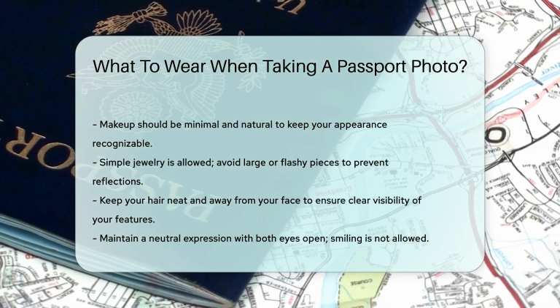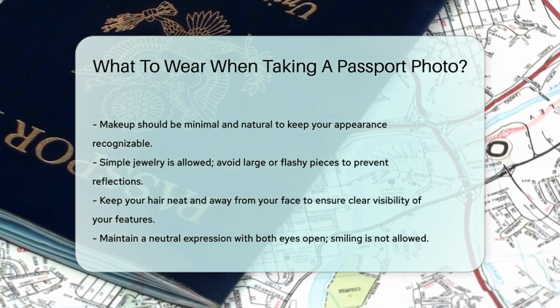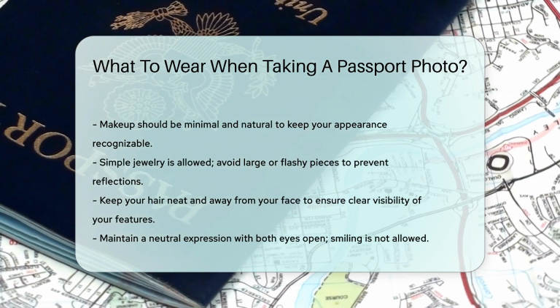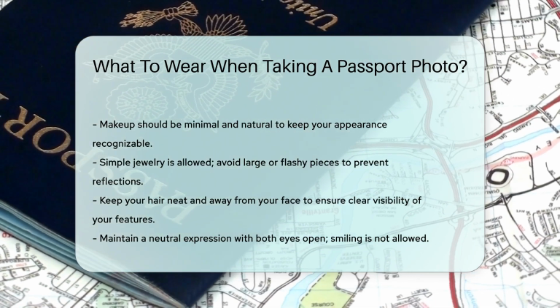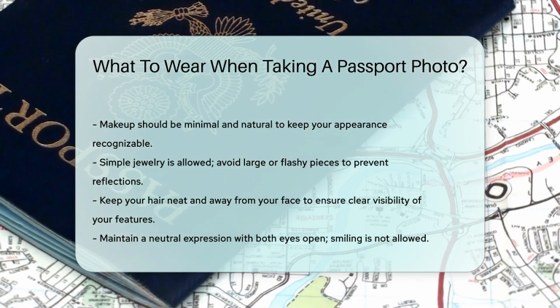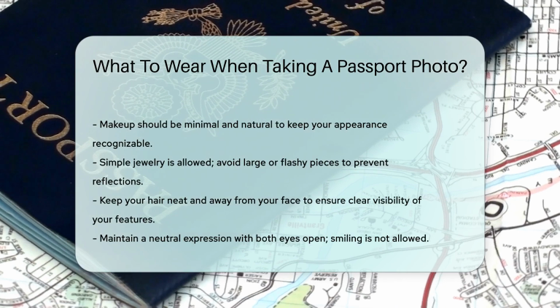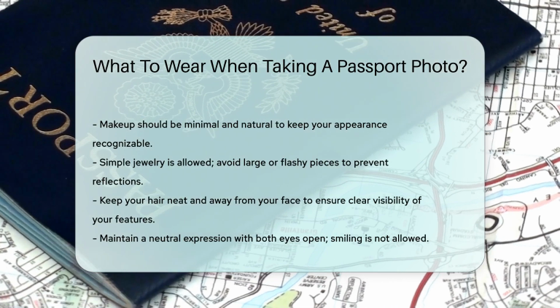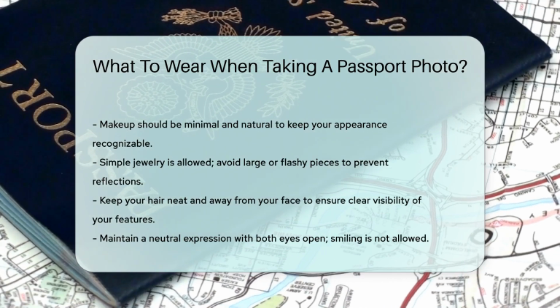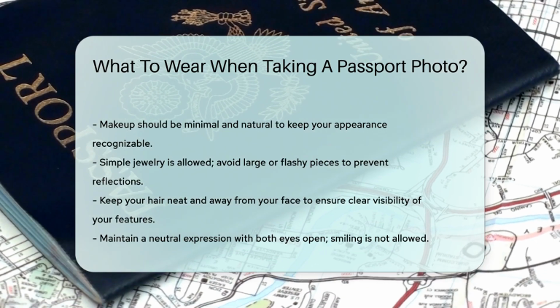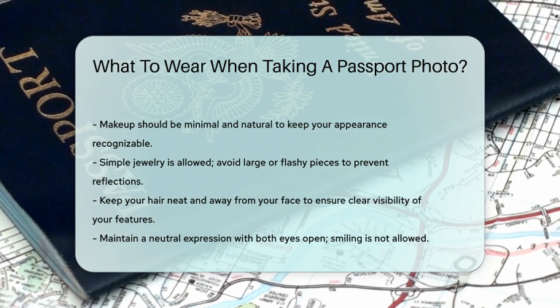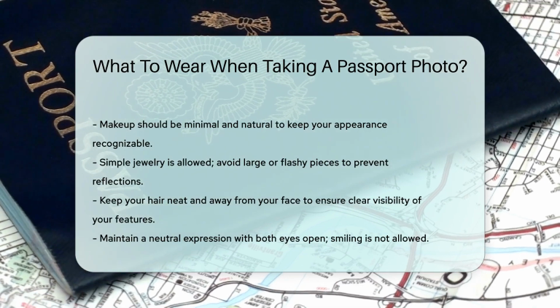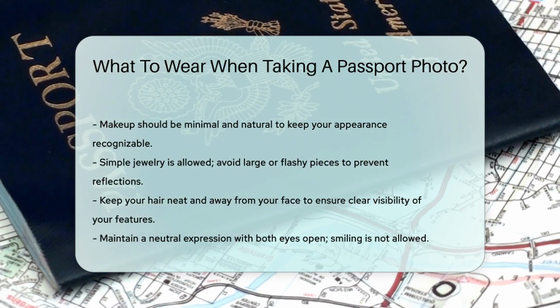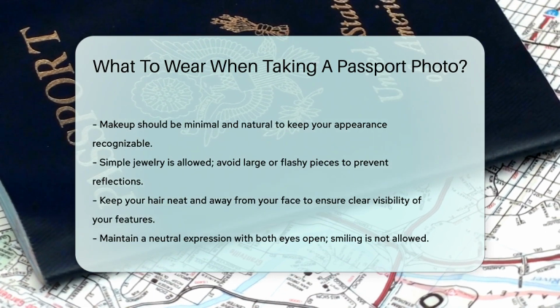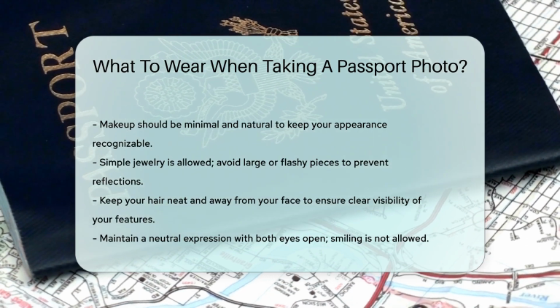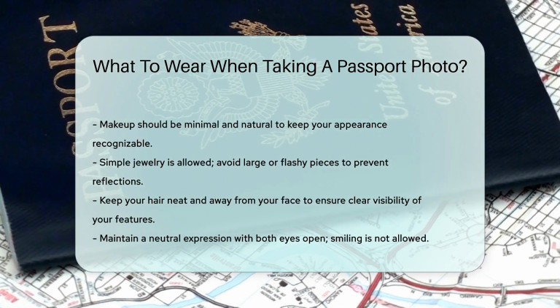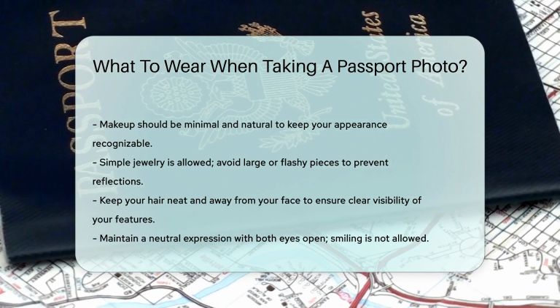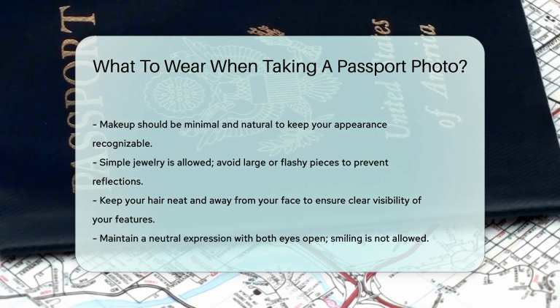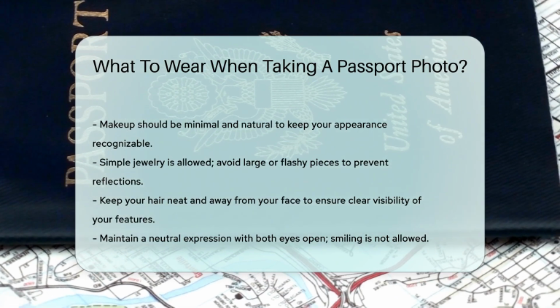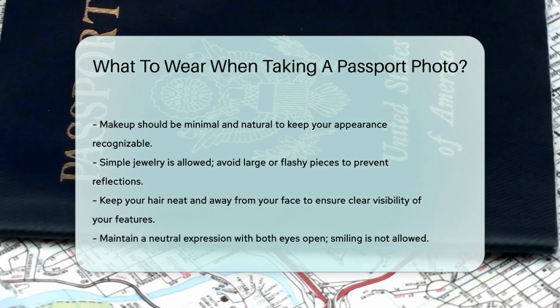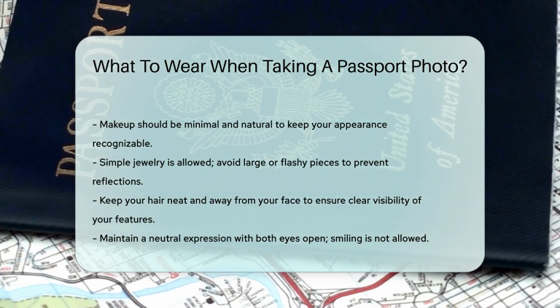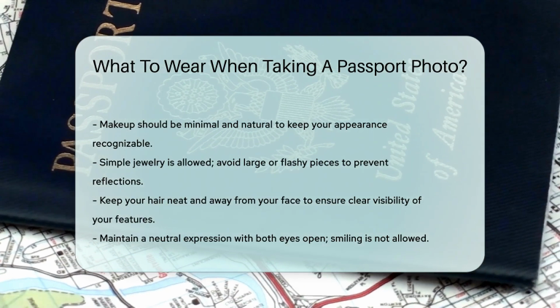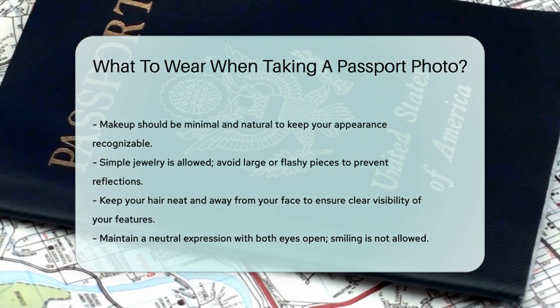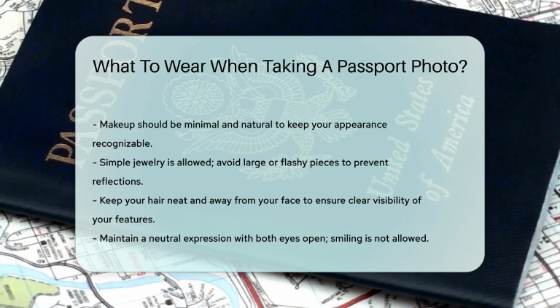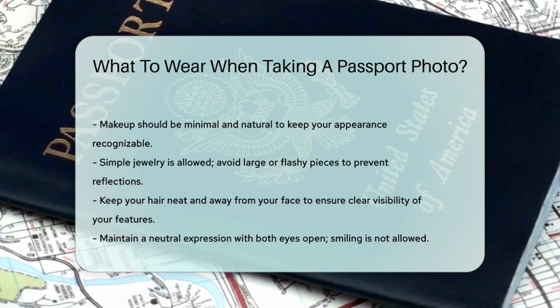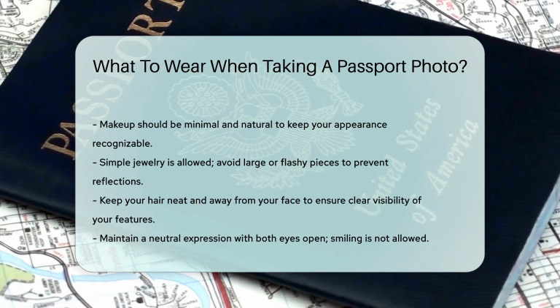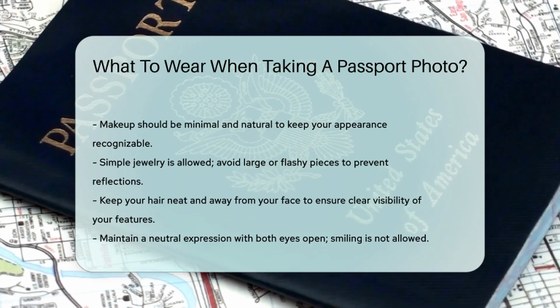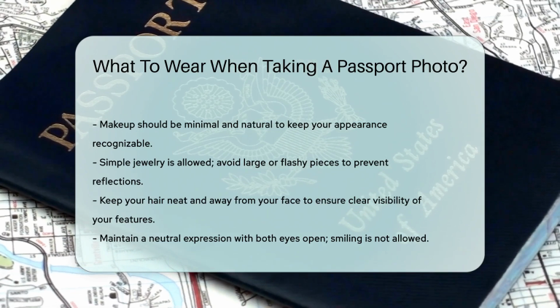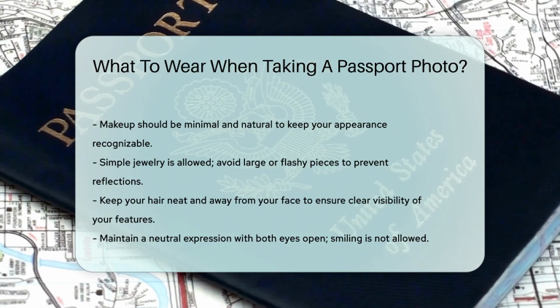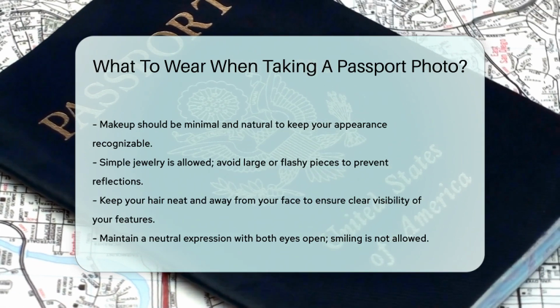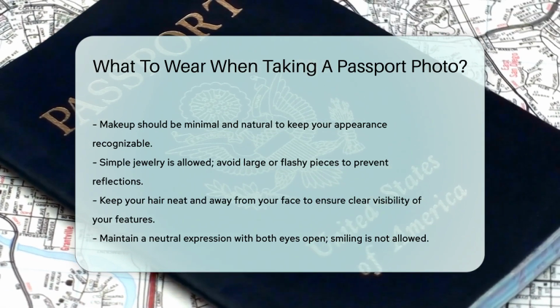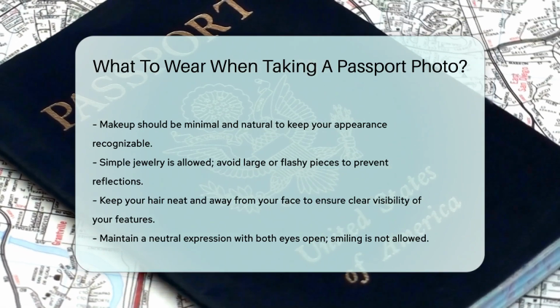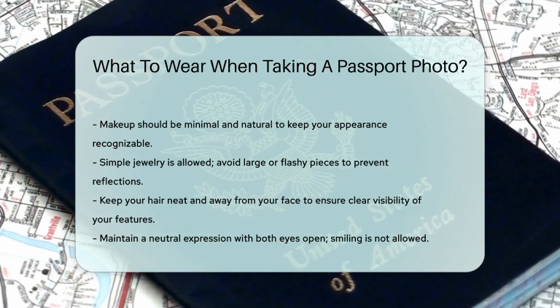Following these guidelines ensures your passport photo meets the standards and helps avoid delays in your application process.